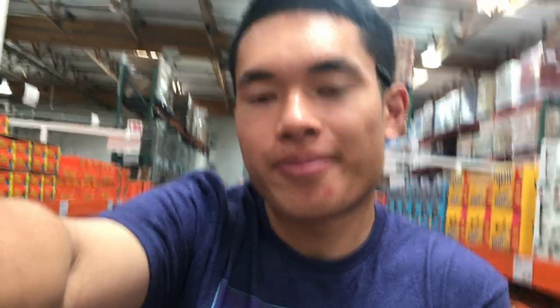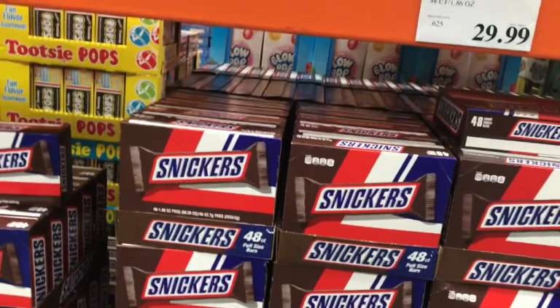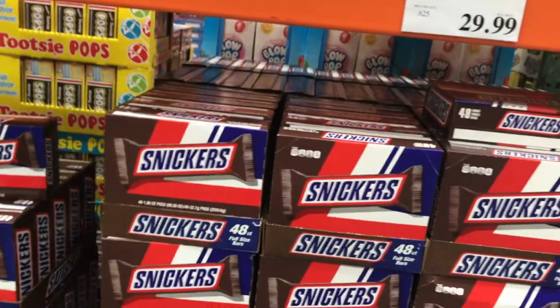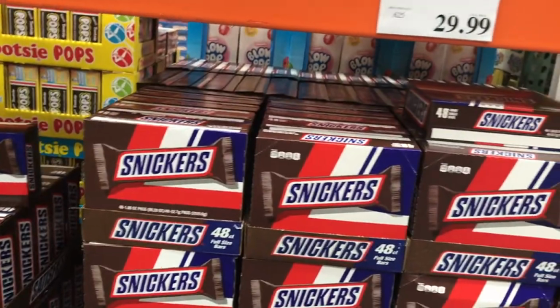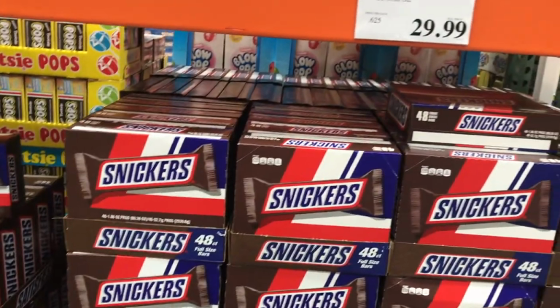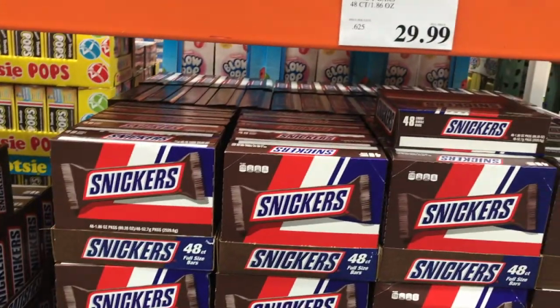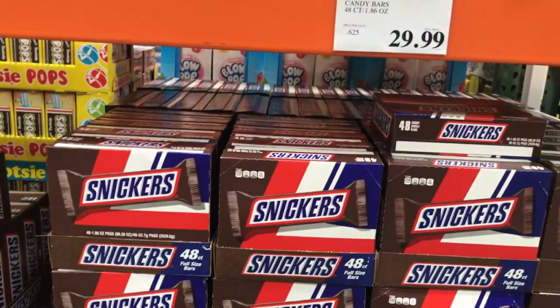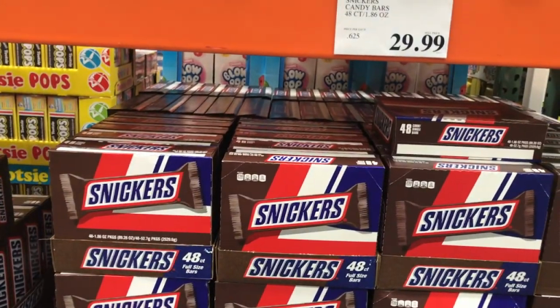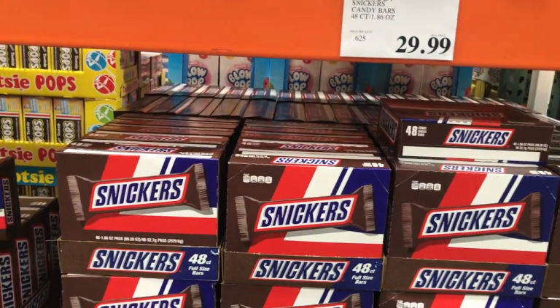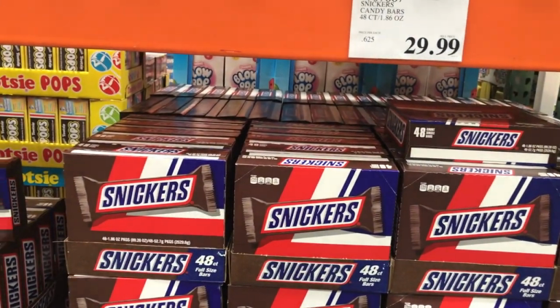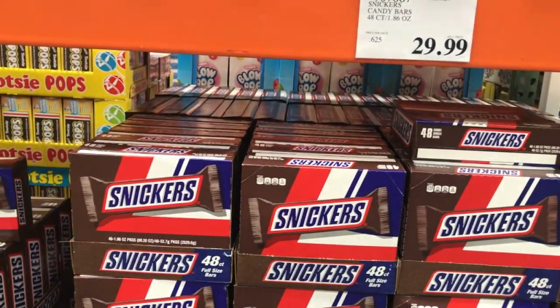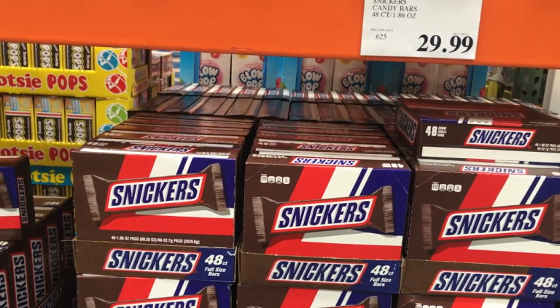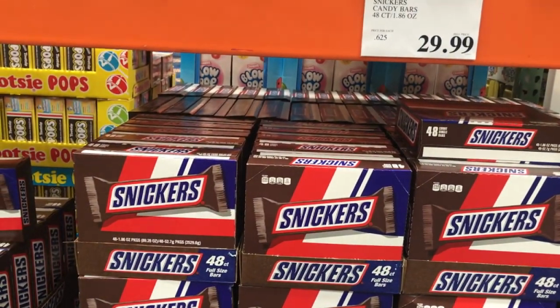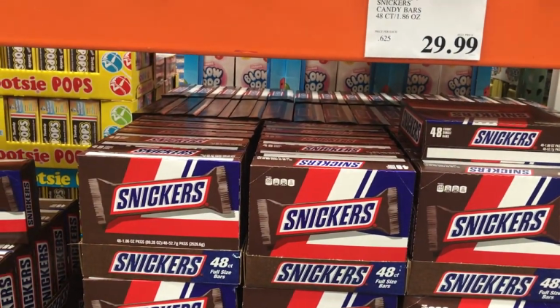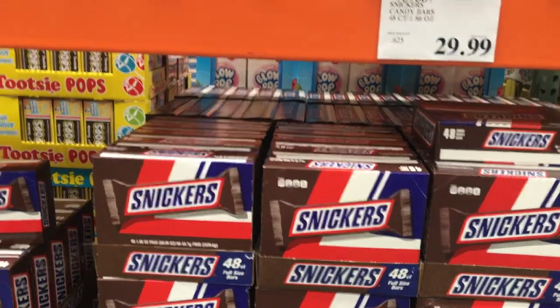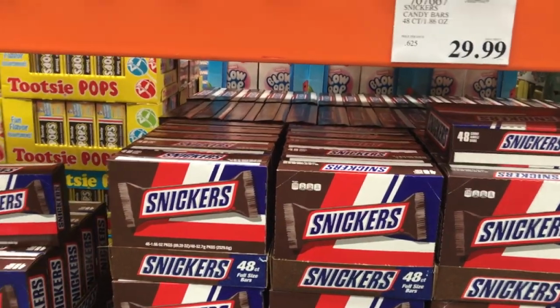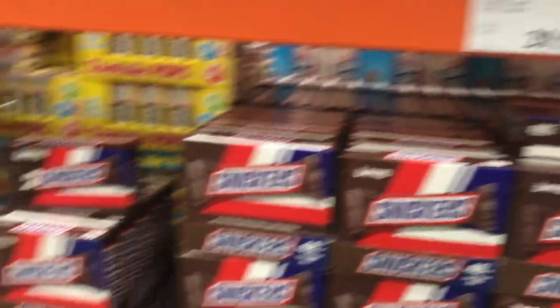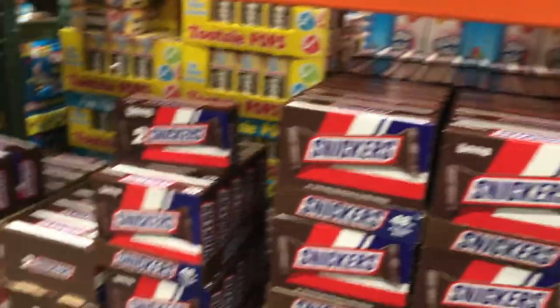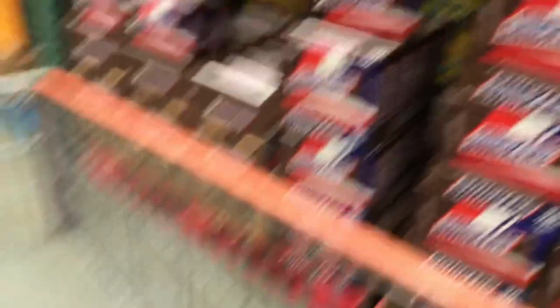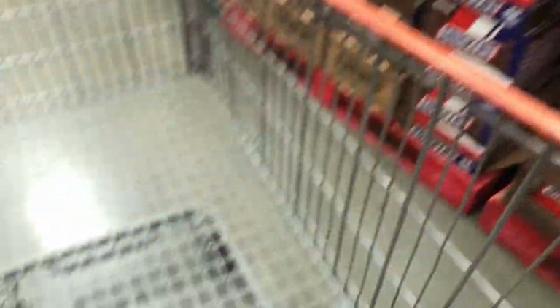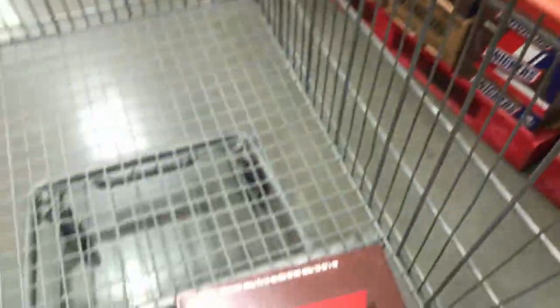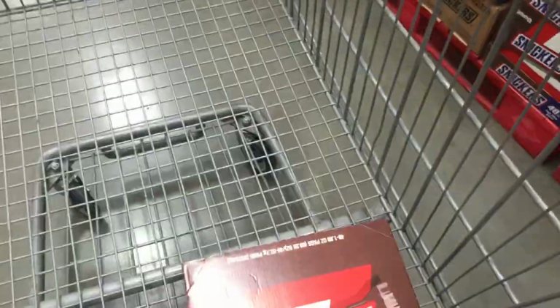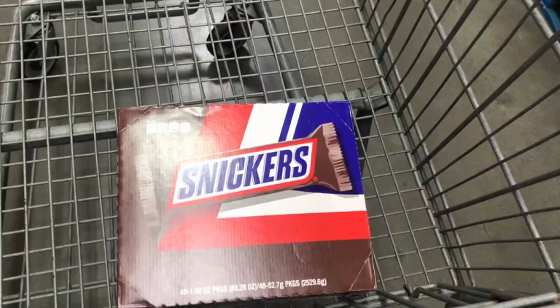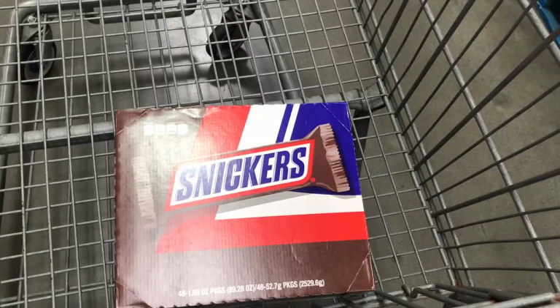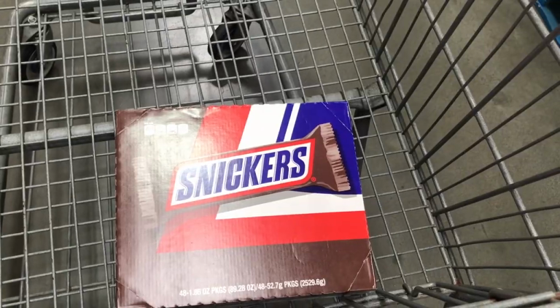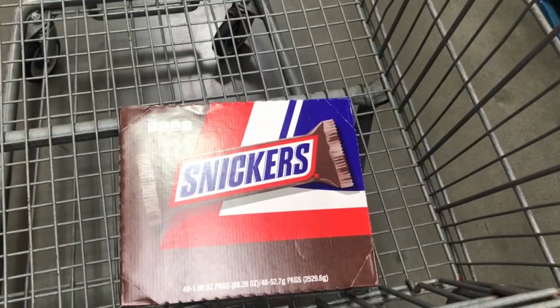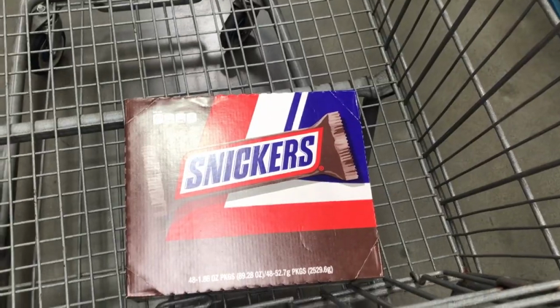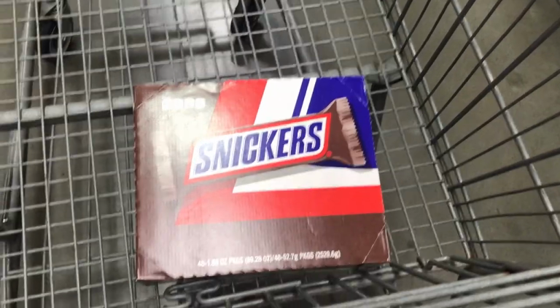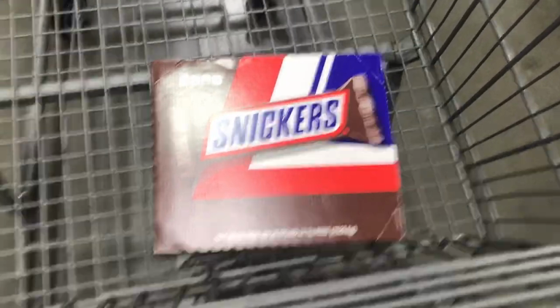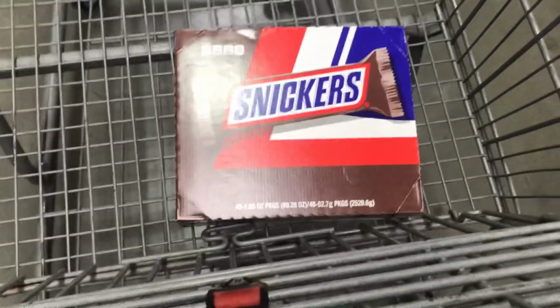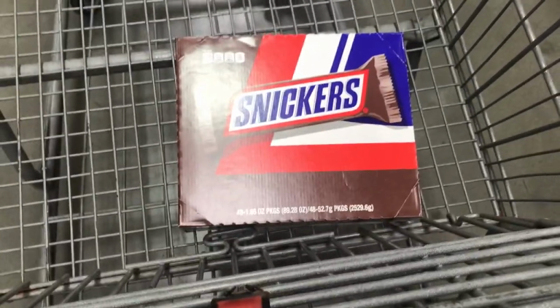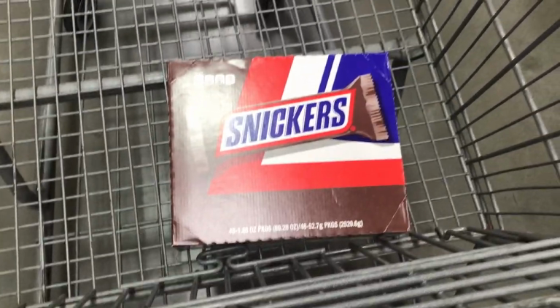These Snickers right here — you get 48 of them for $30, and if you sell each for $1, that gives you a profit of $18.